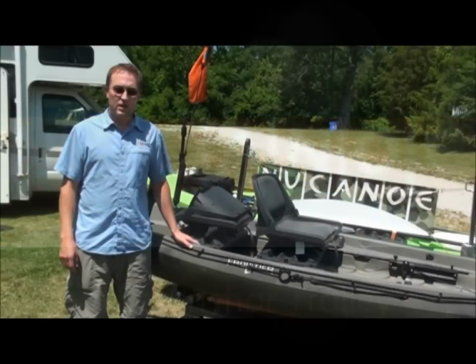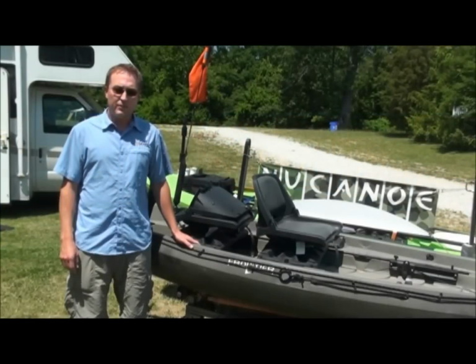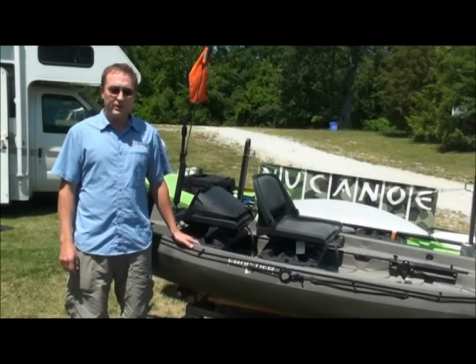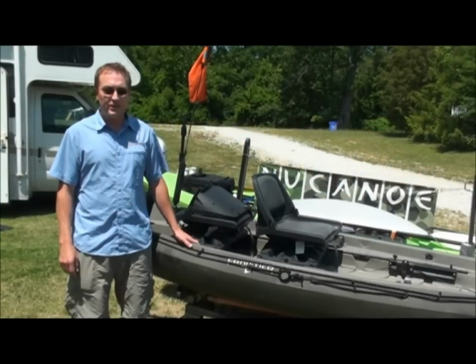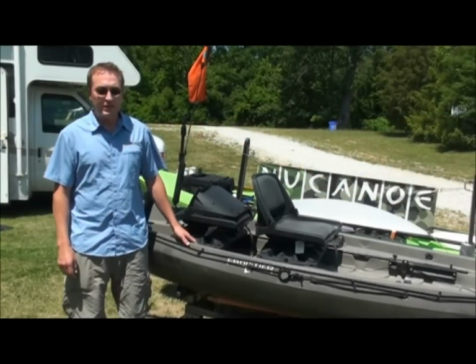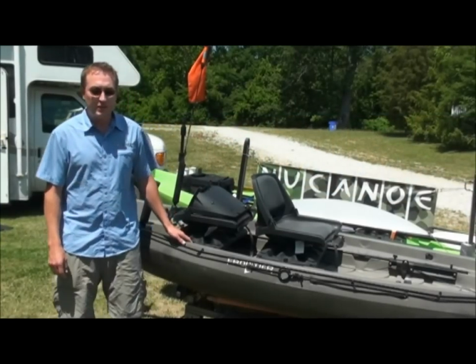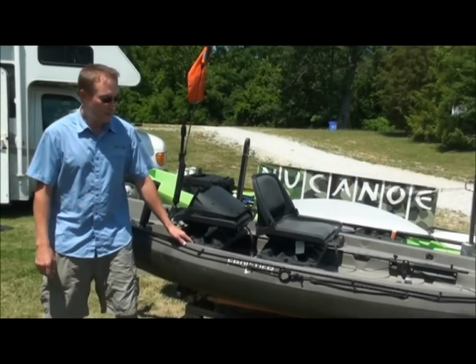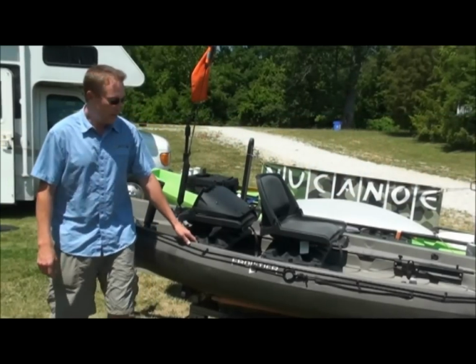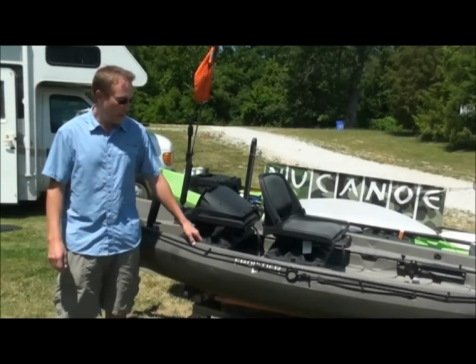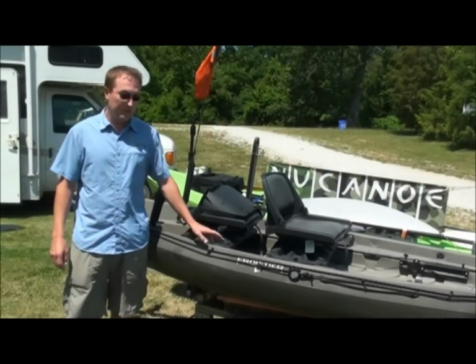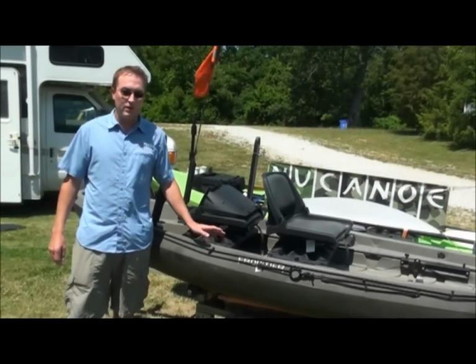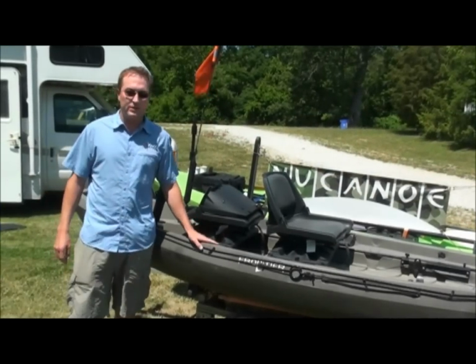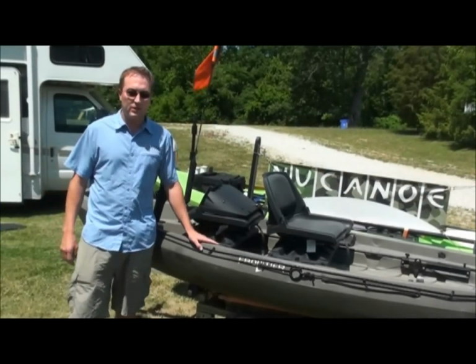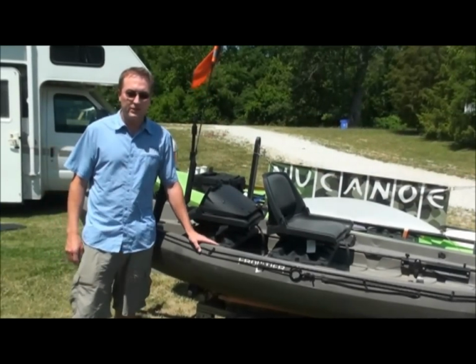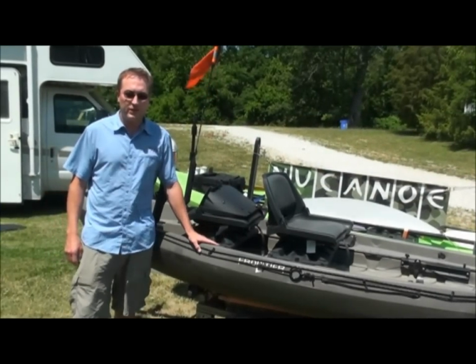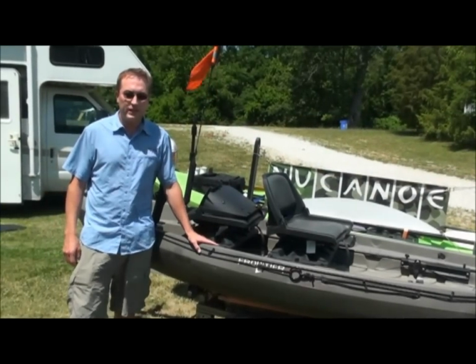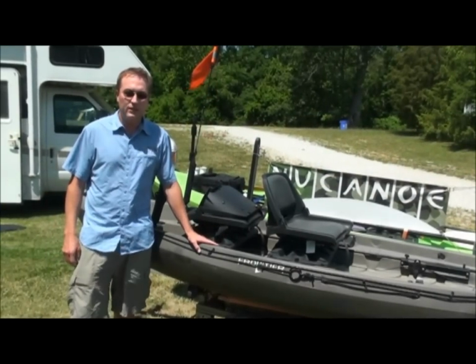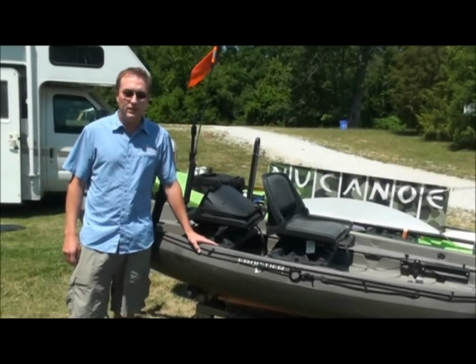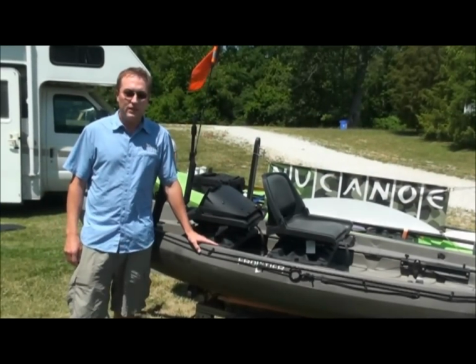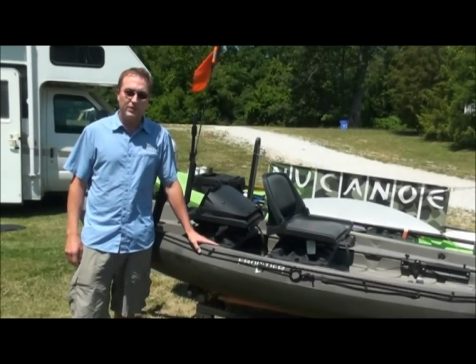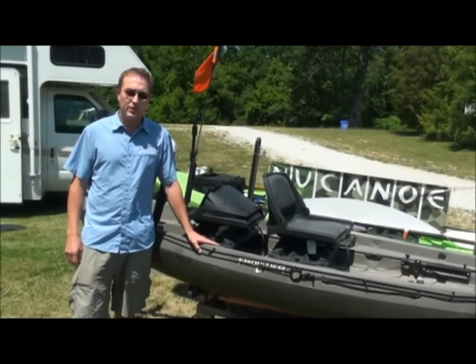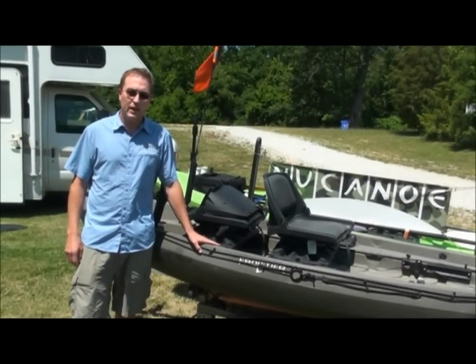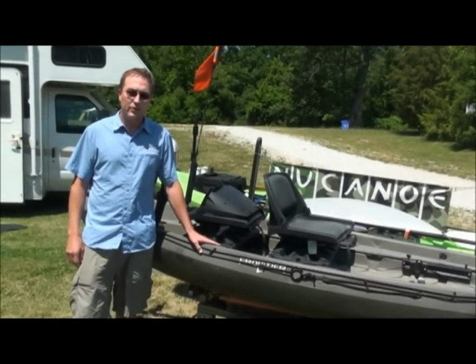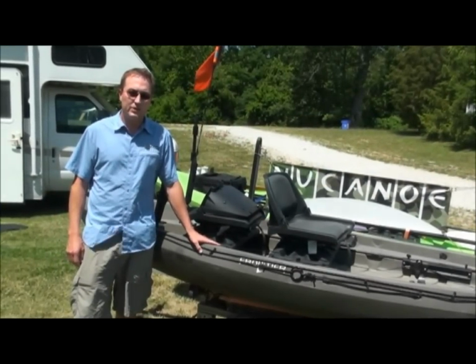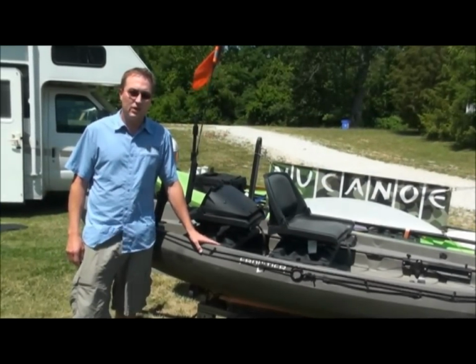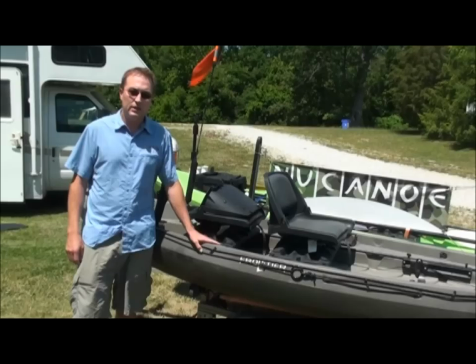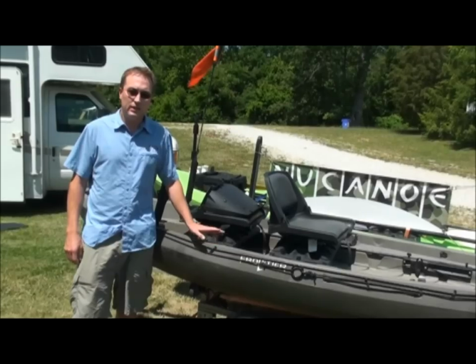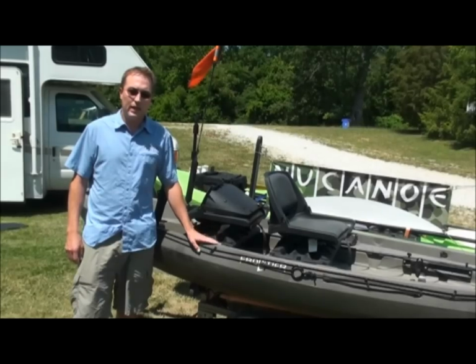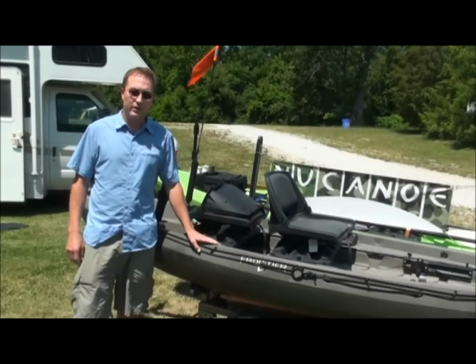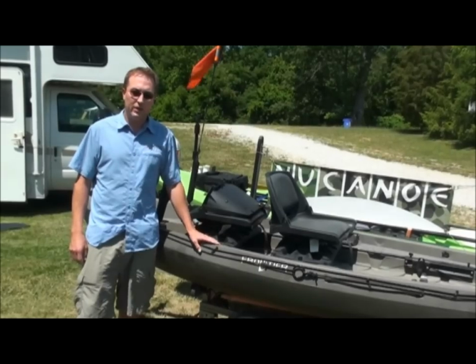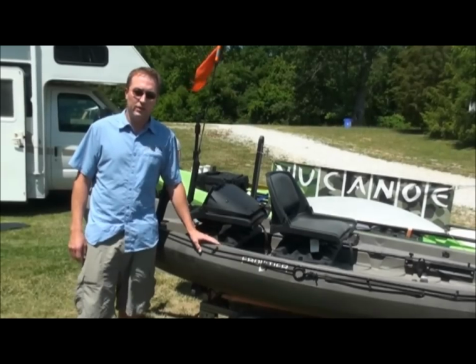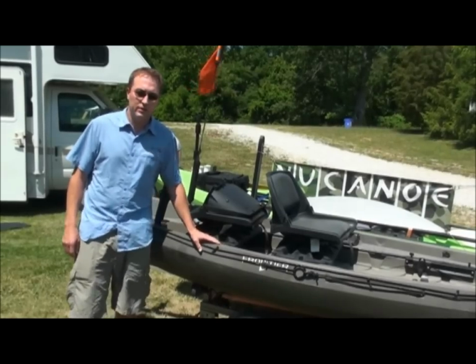Hi, I'm Blake with New Canoe. We have an anchor trolley installed on this Frontier, and I'm going to show you how to install it and how it can be used.